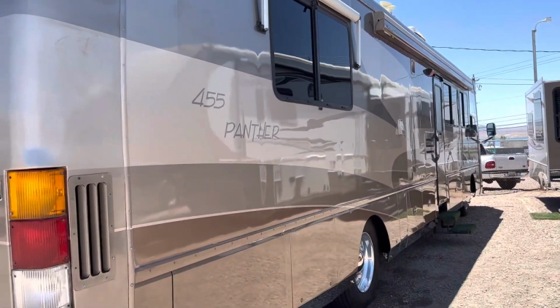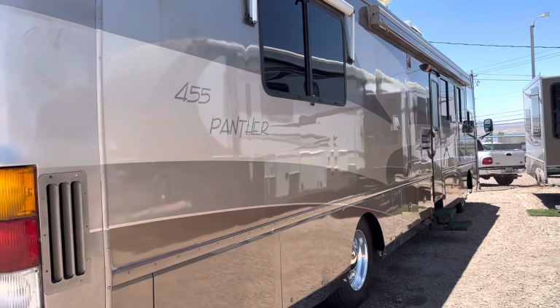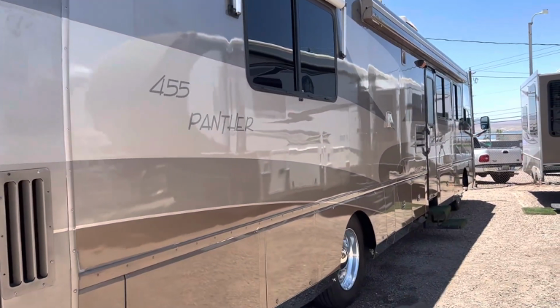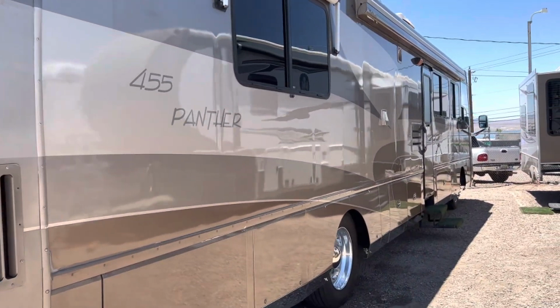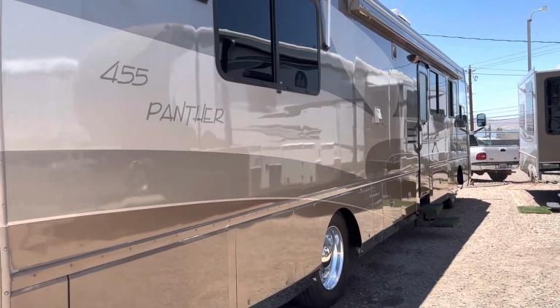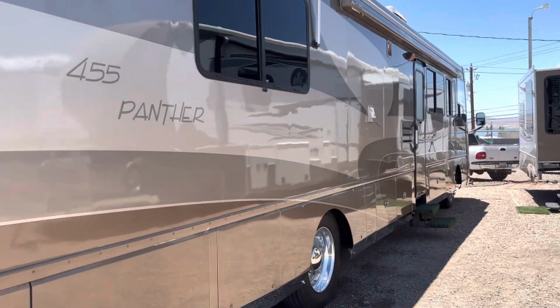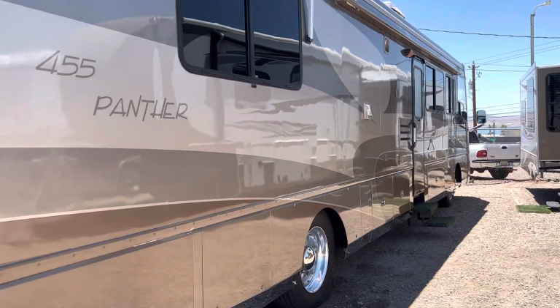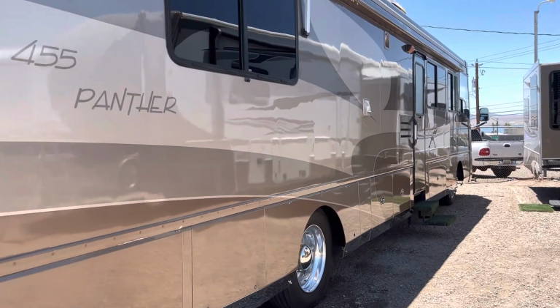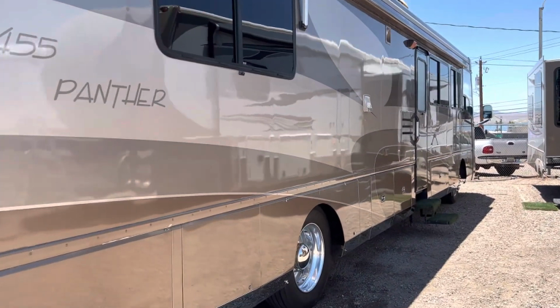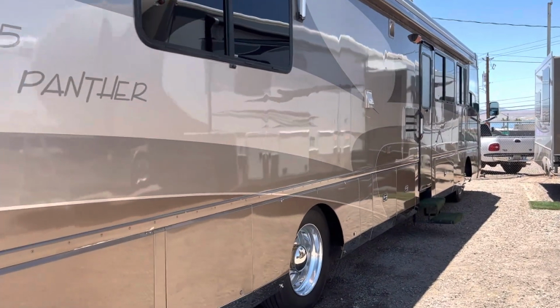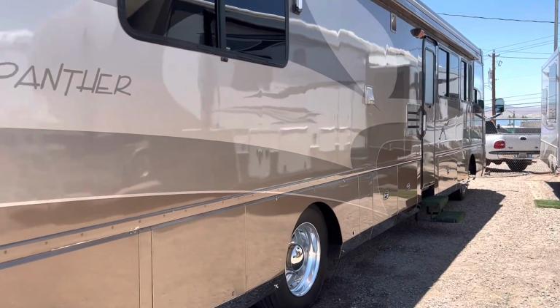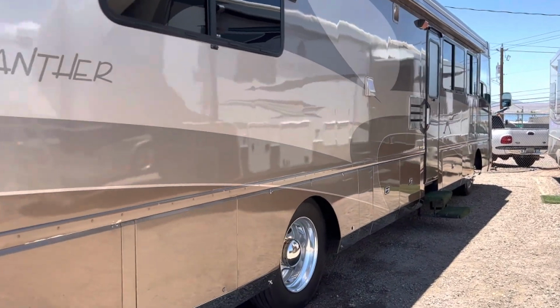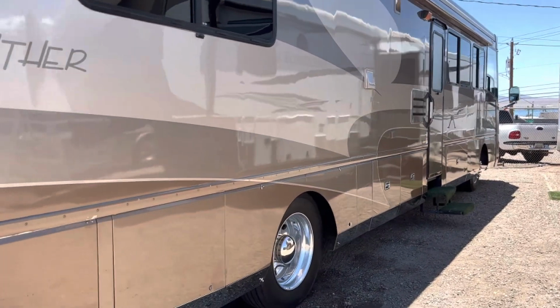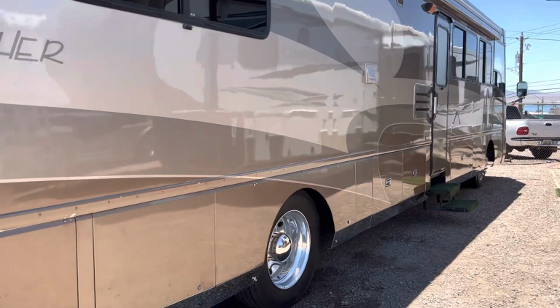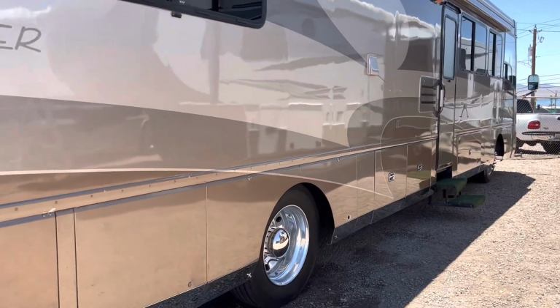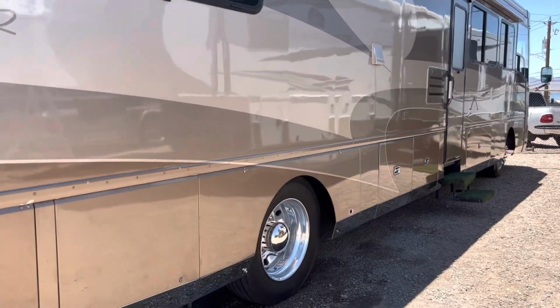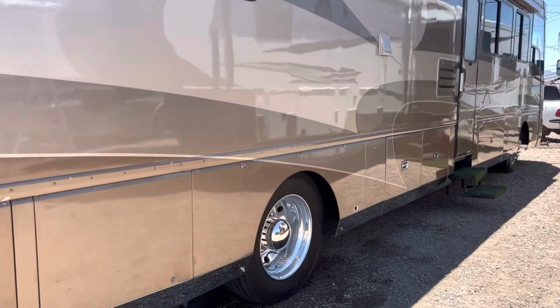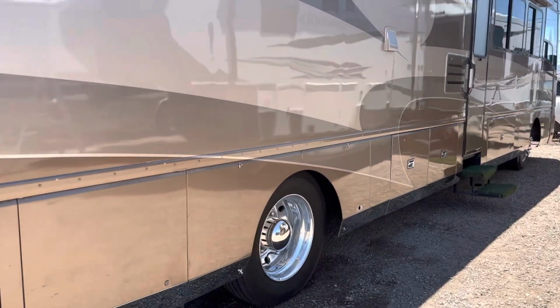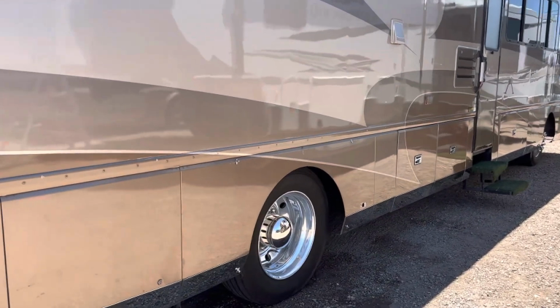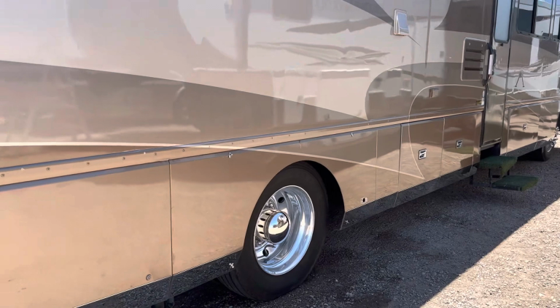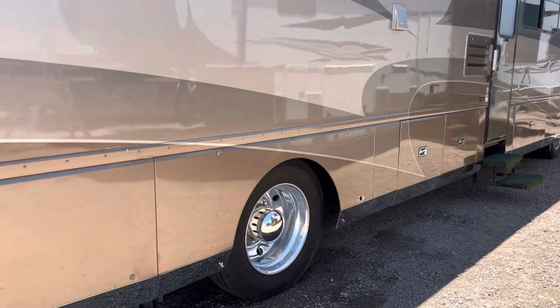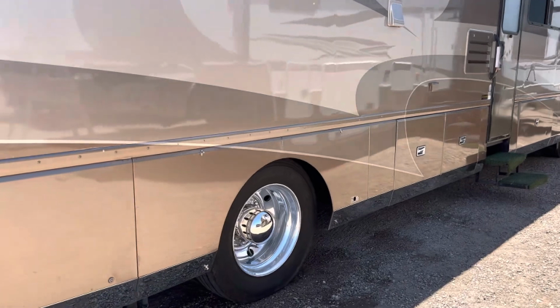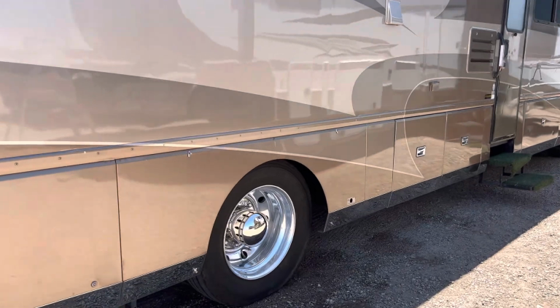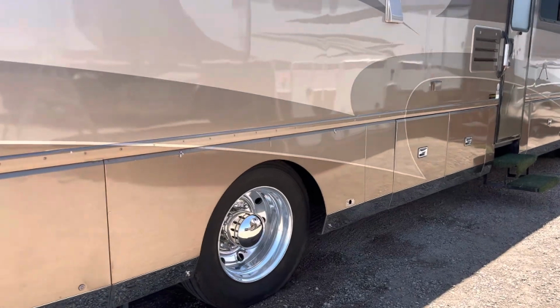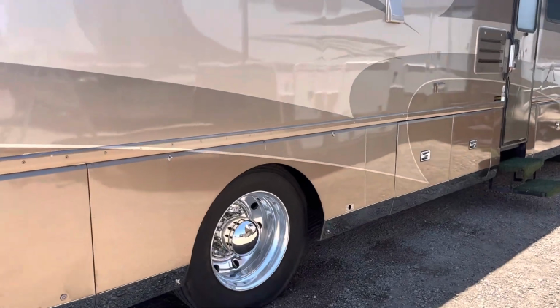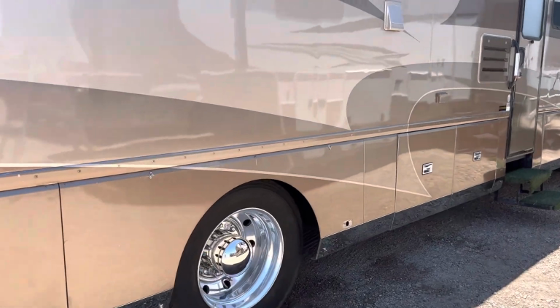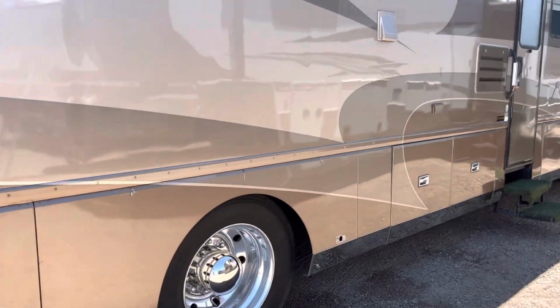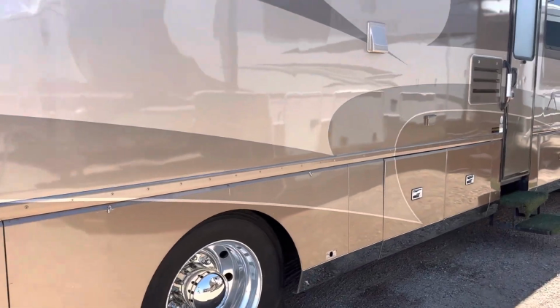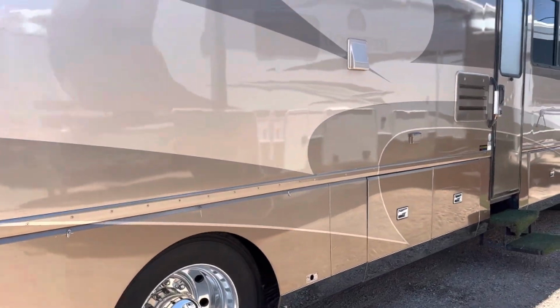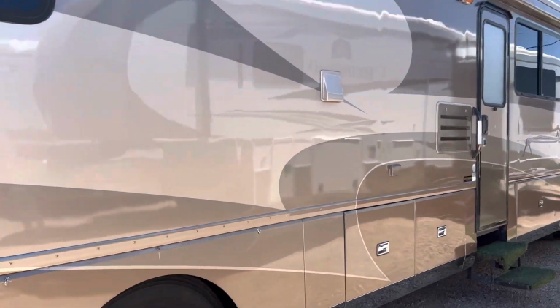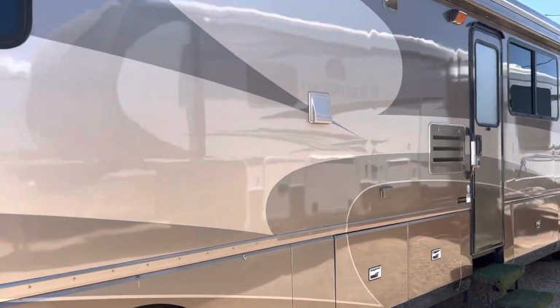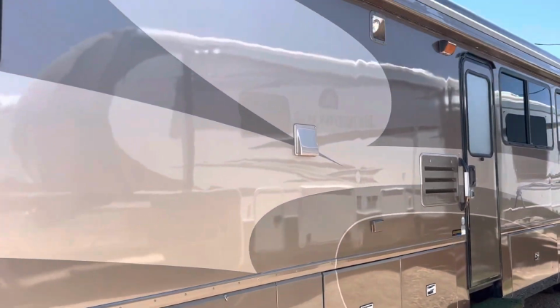It does have an Aqua Hot system, and it has a little over 60,000 miles.